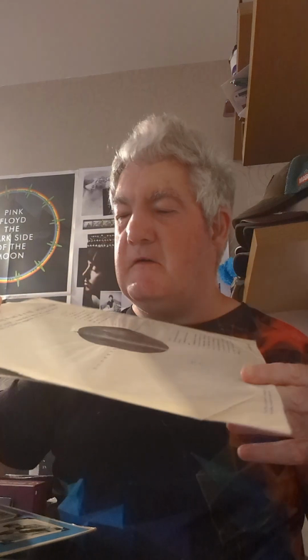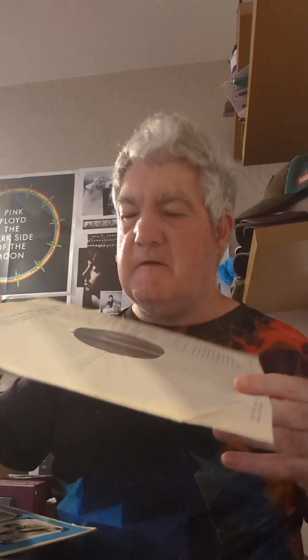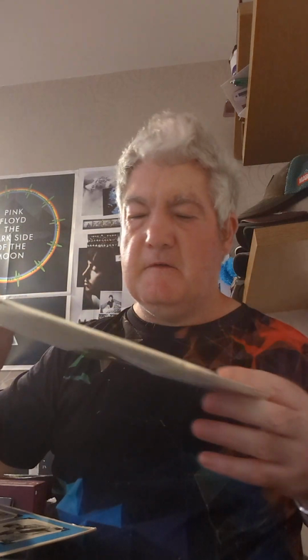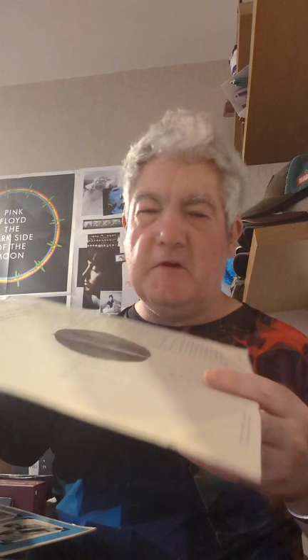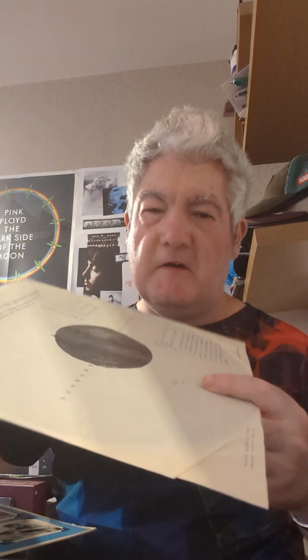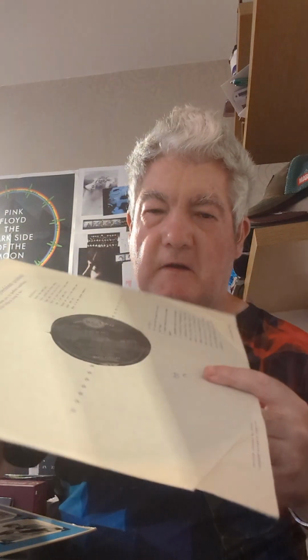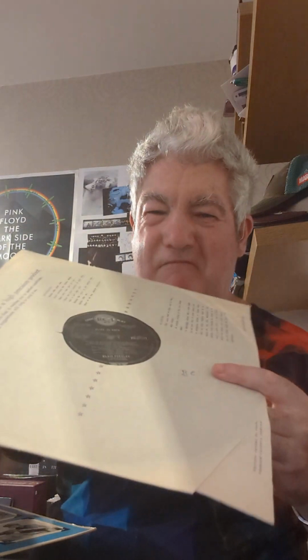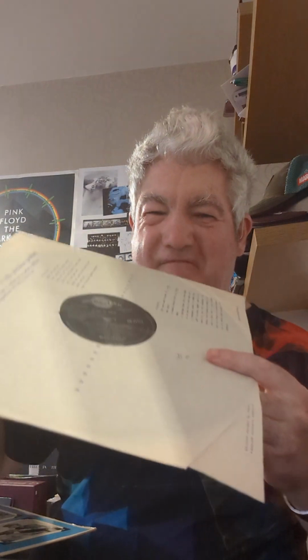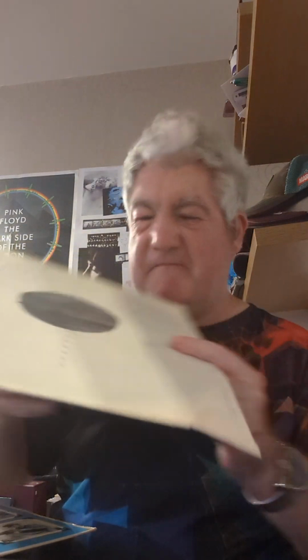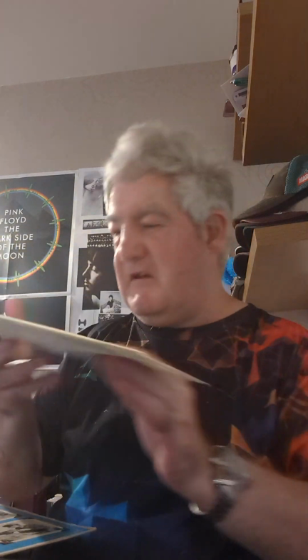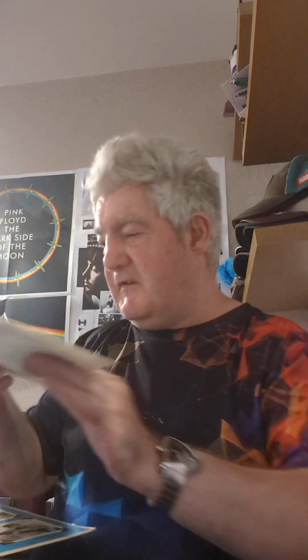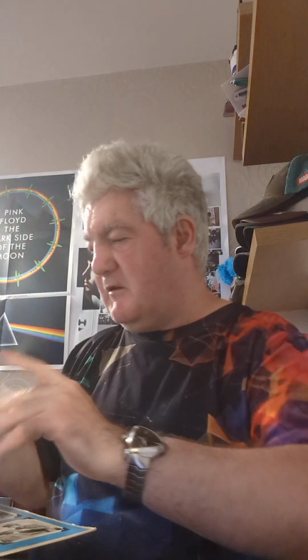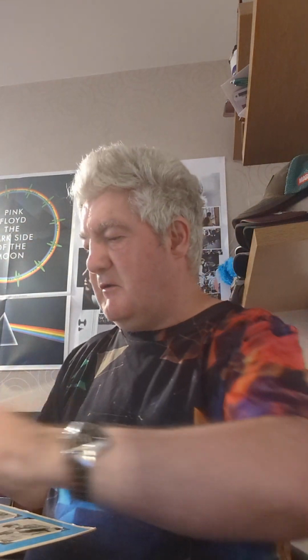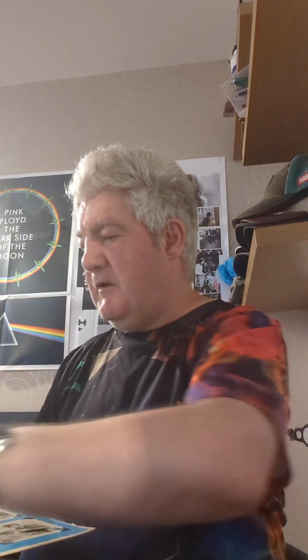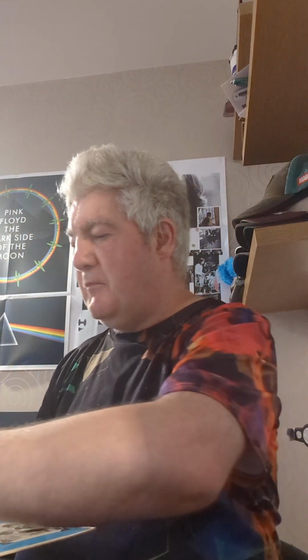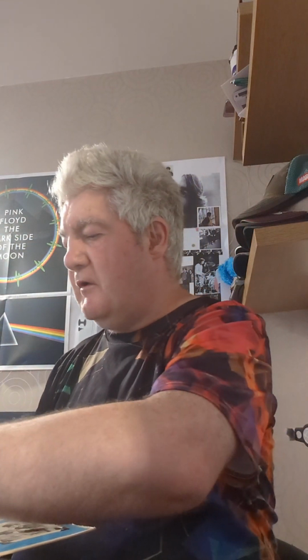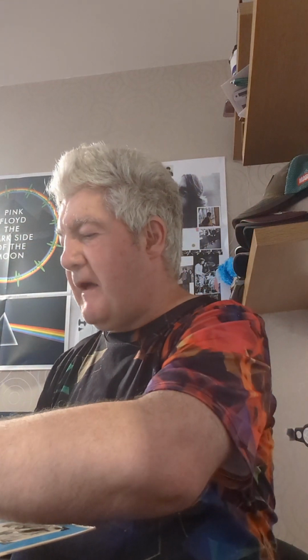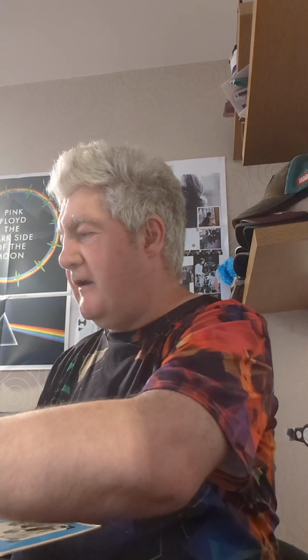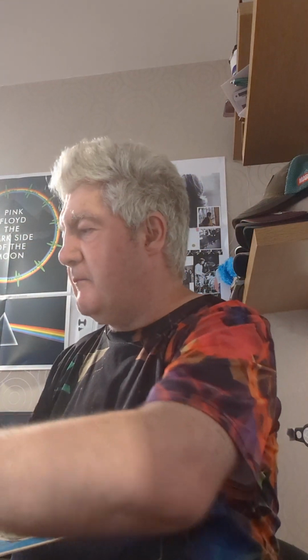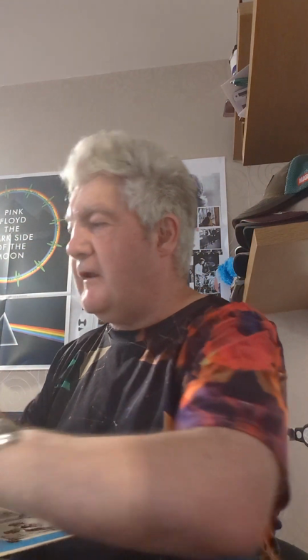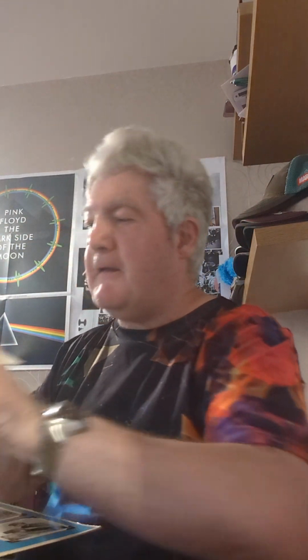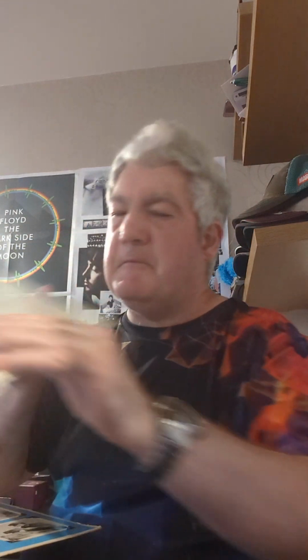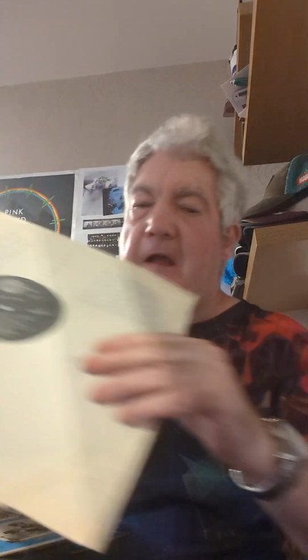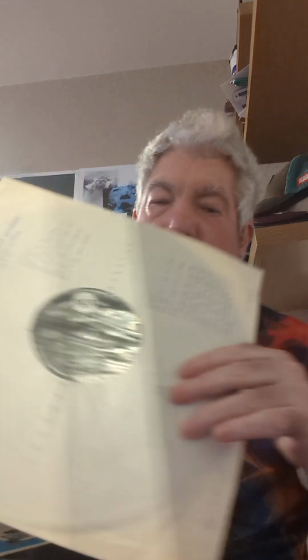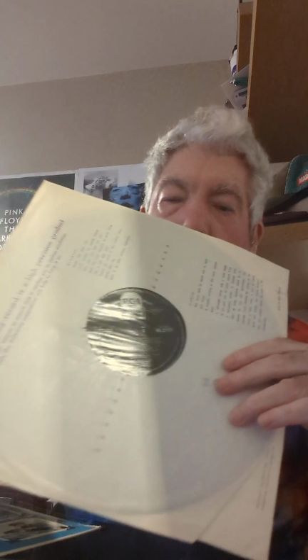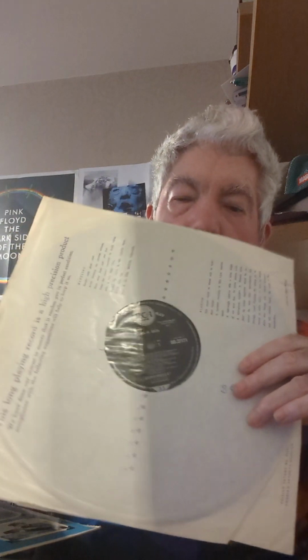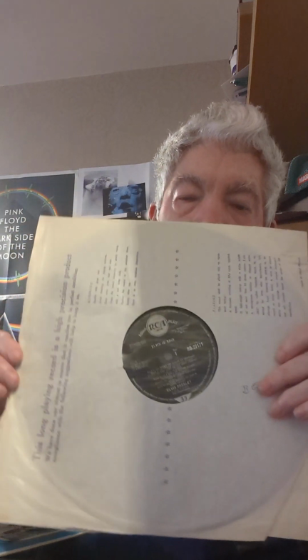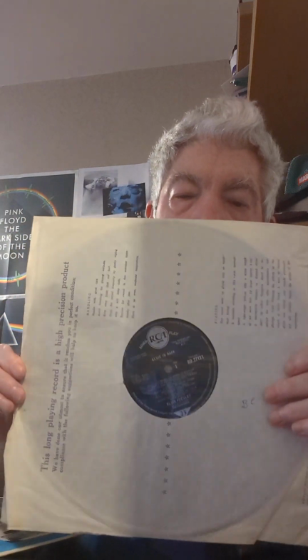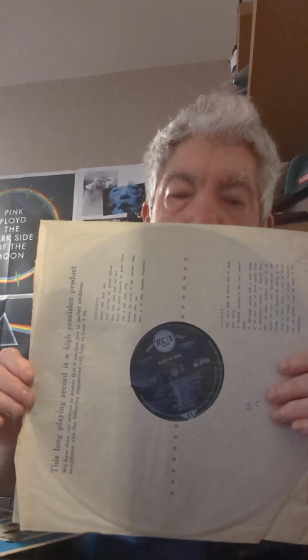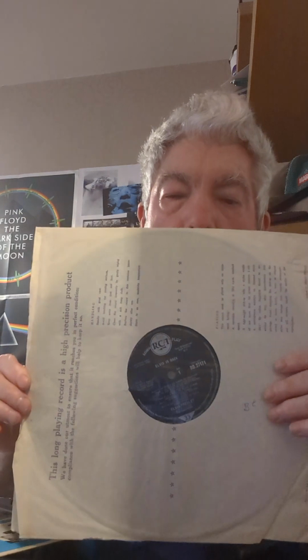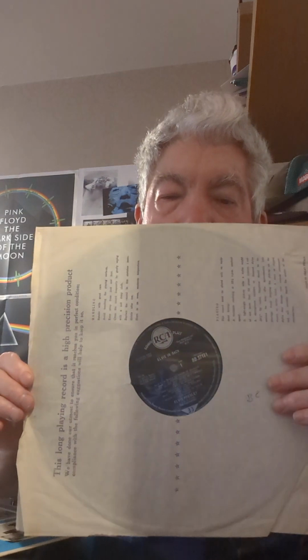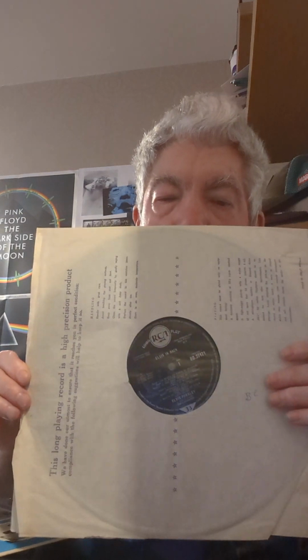This is the black label one — I'm not going to take it out of the sleeve; it's a bit risky to be putting it back in — but yeah, it's a black label mono.